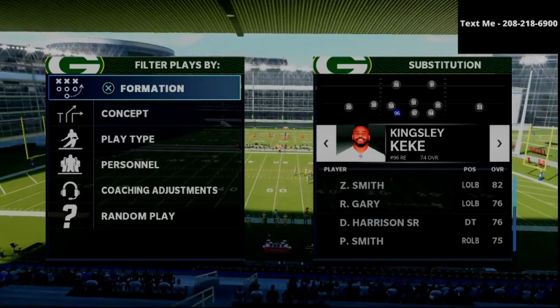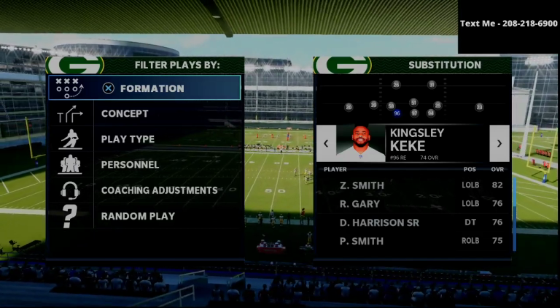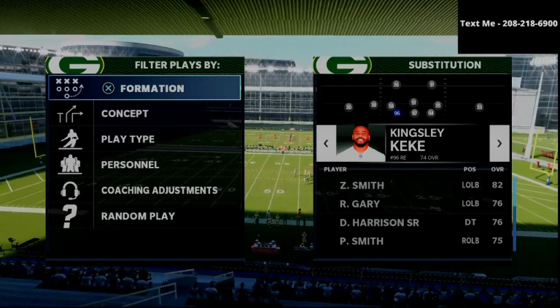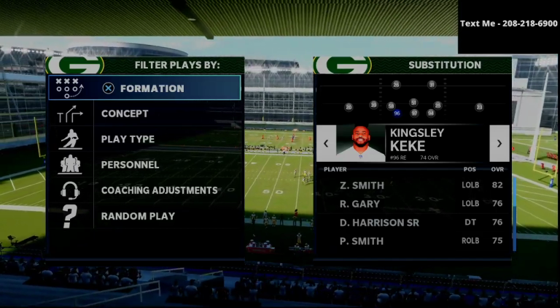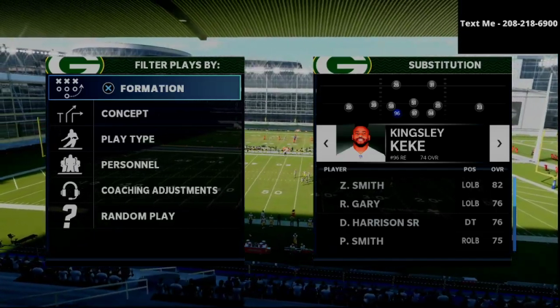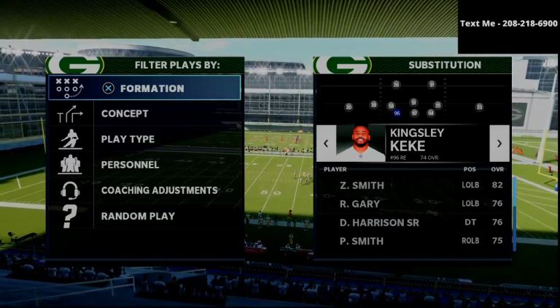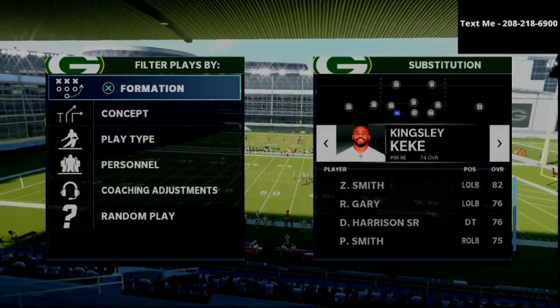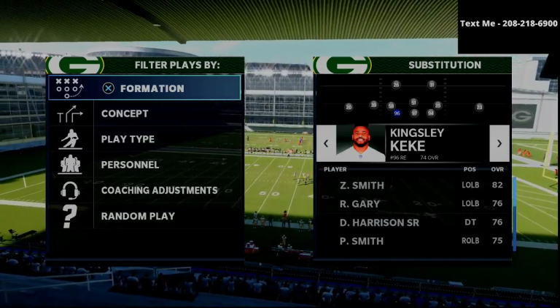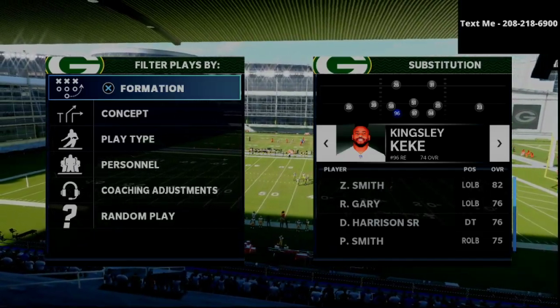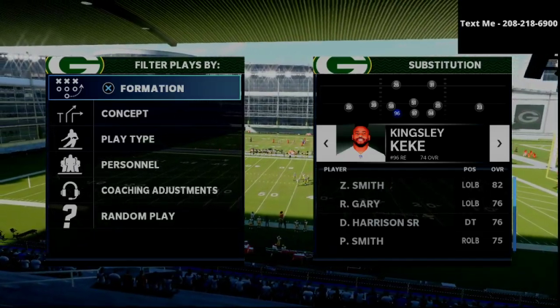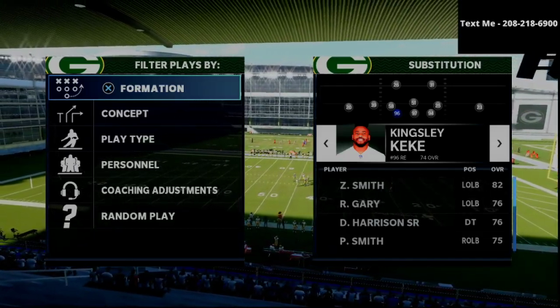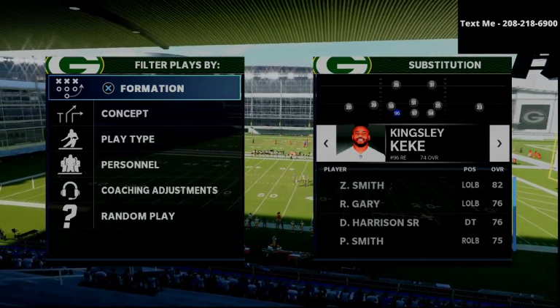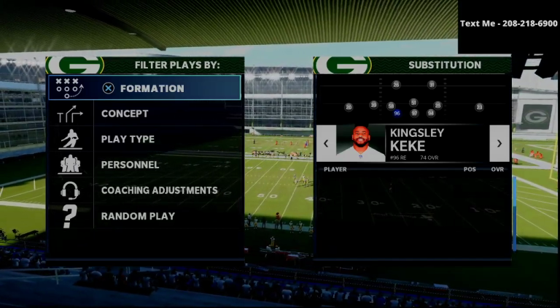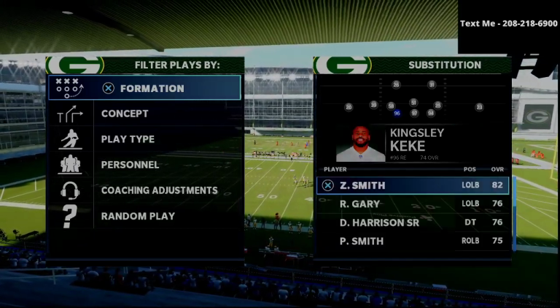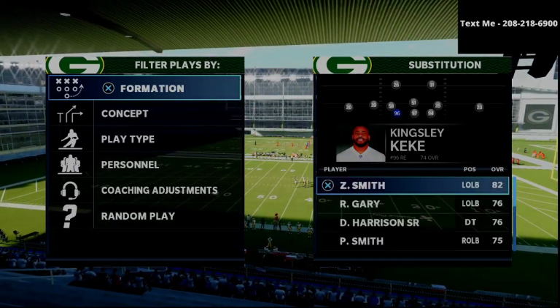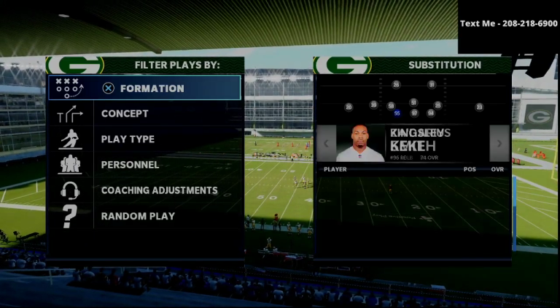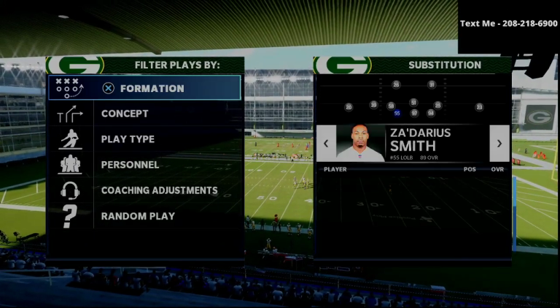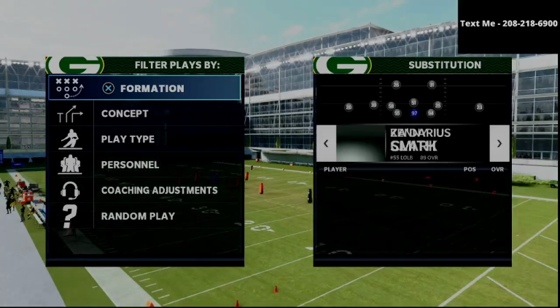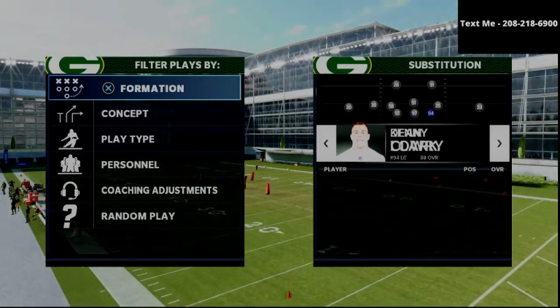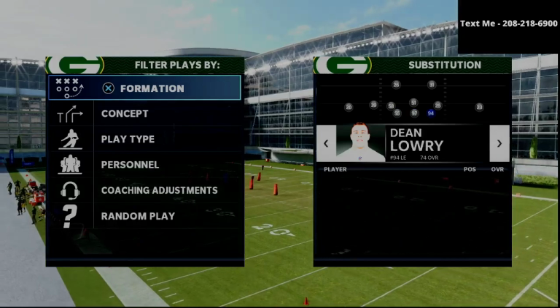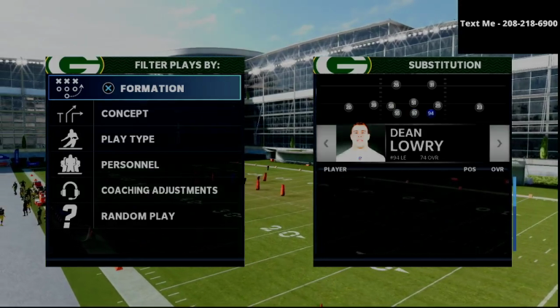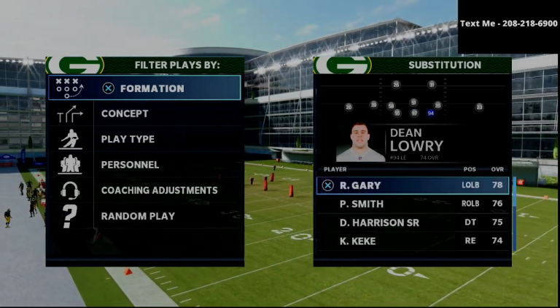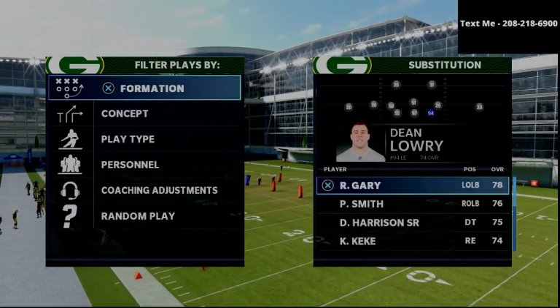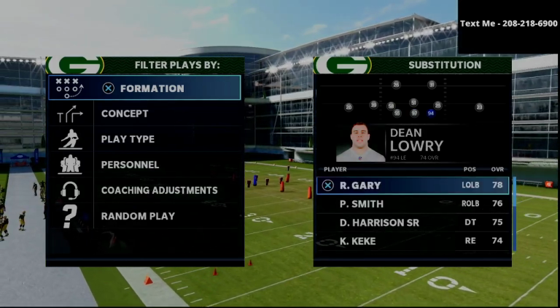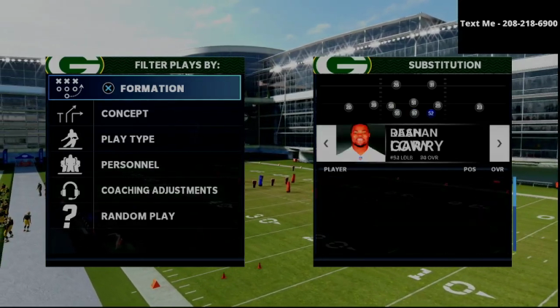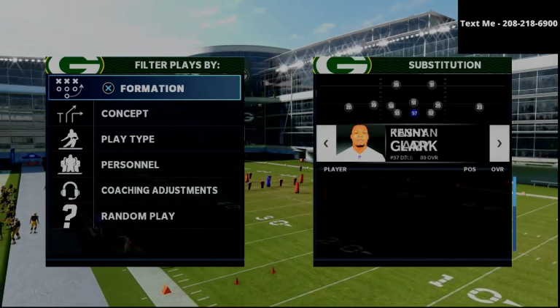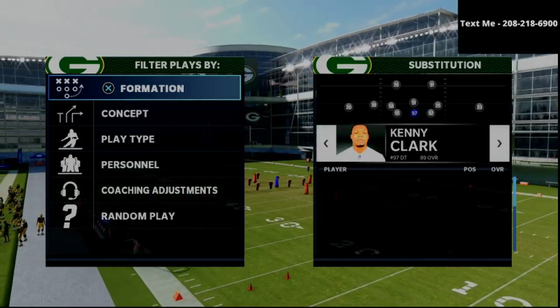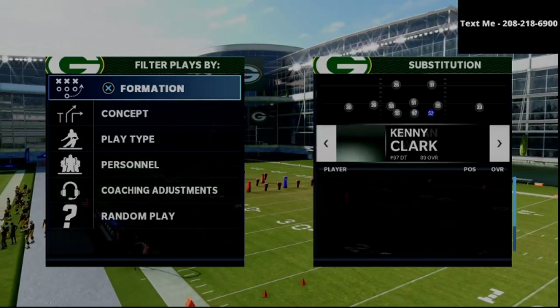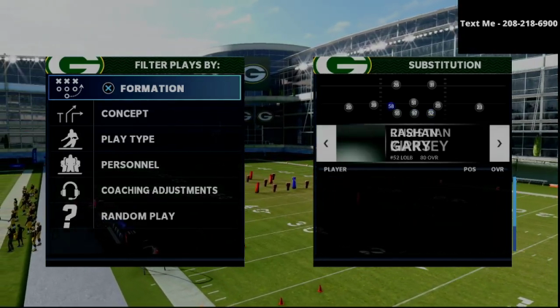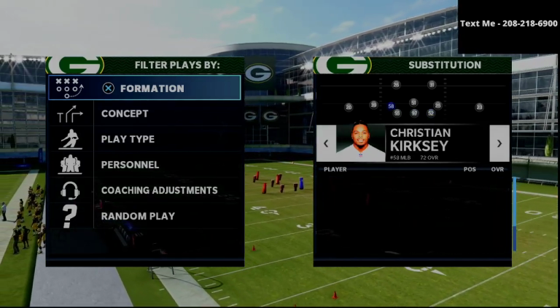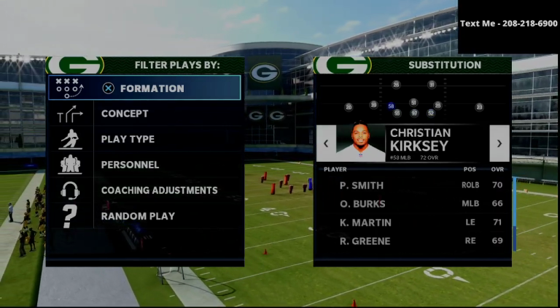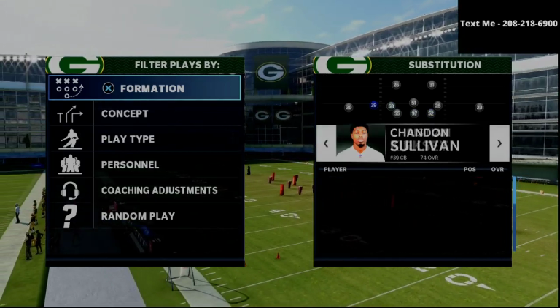In this video, I'm going to show you how Henry runs the best nickel 335 wide defense in Madden 21.